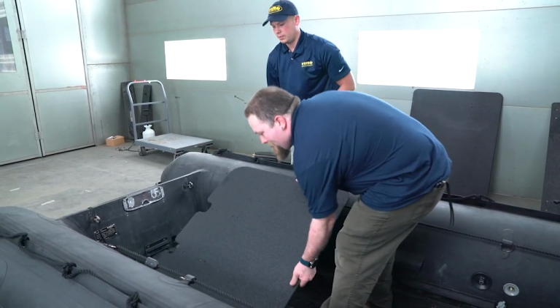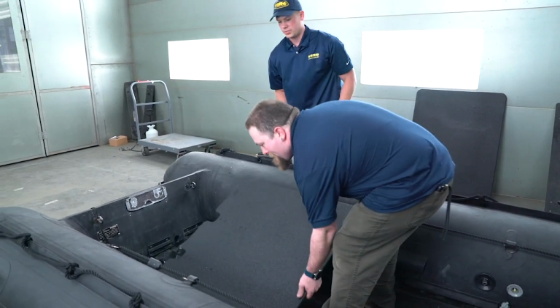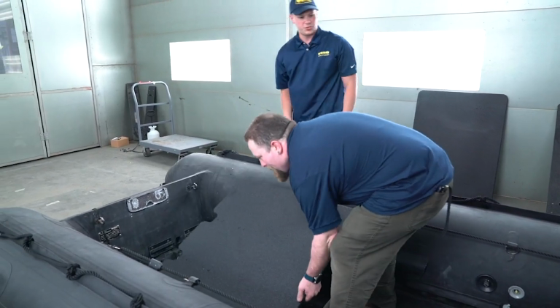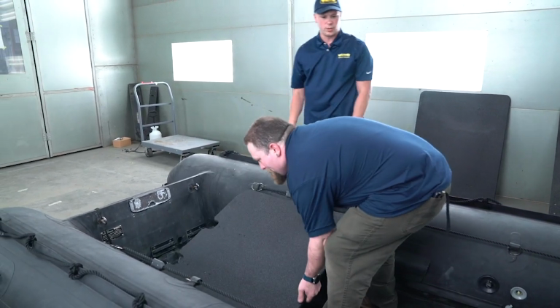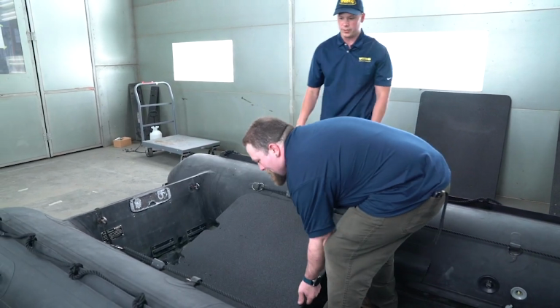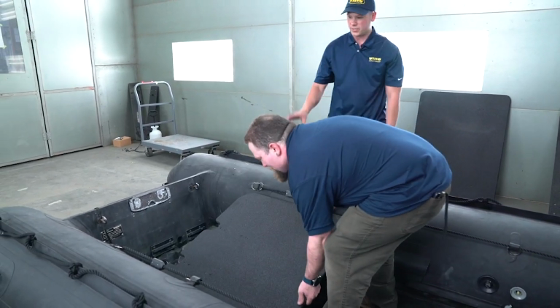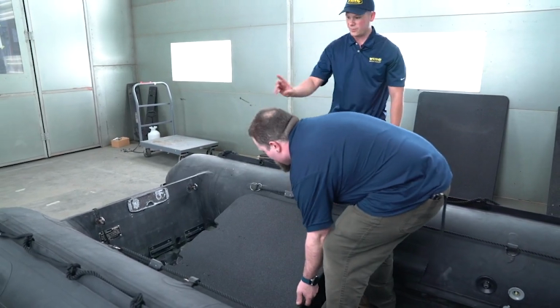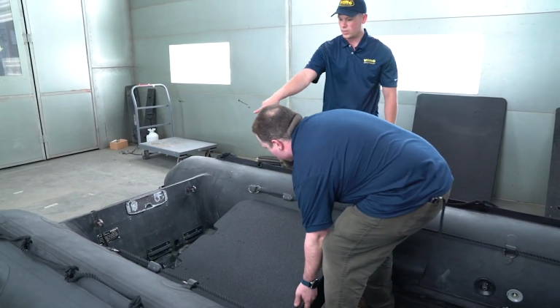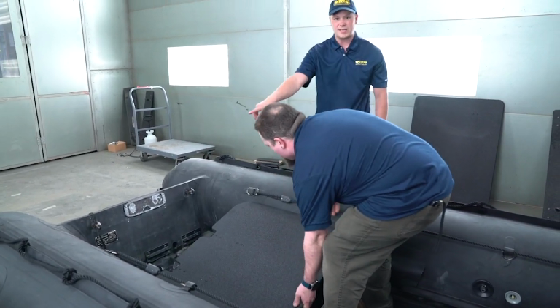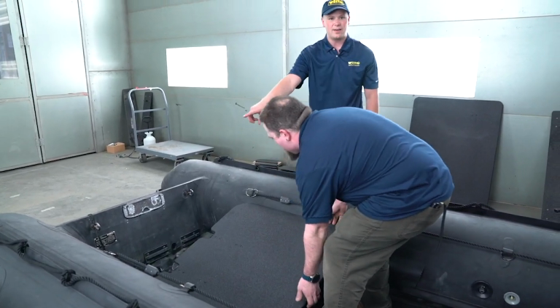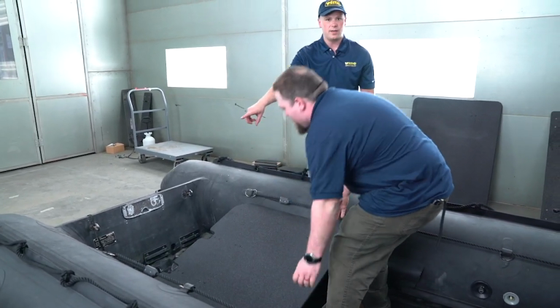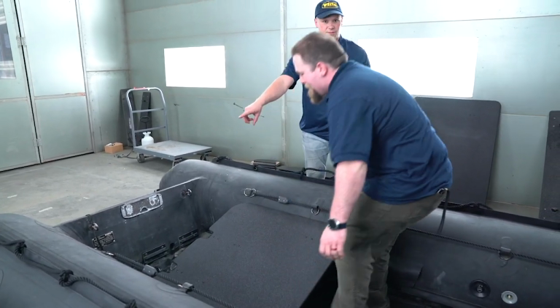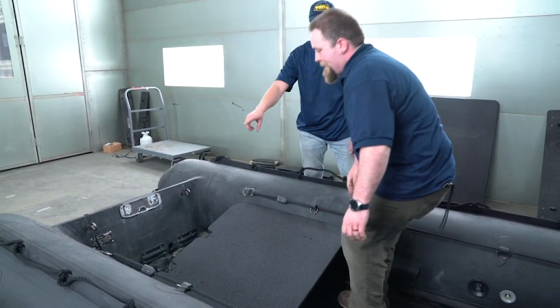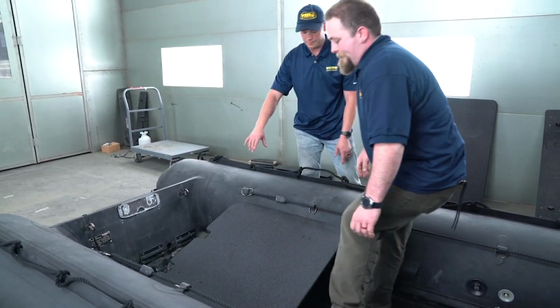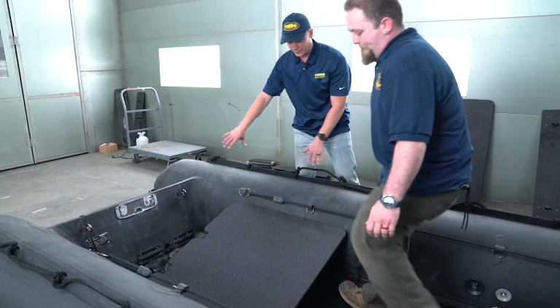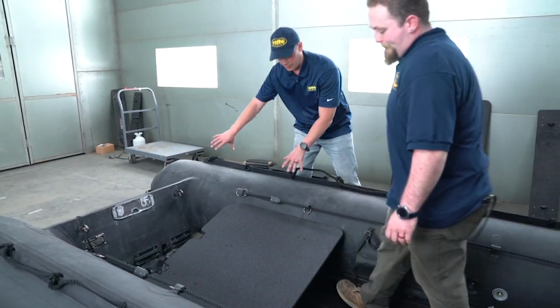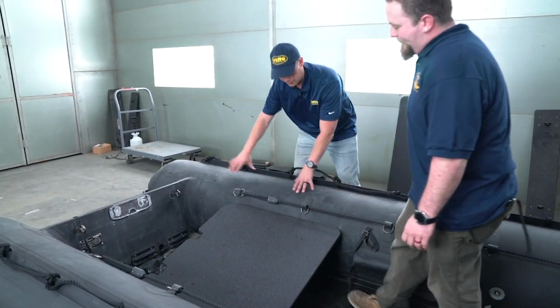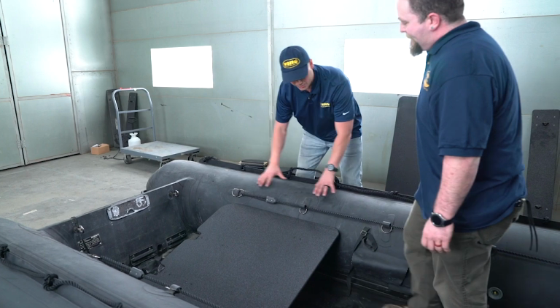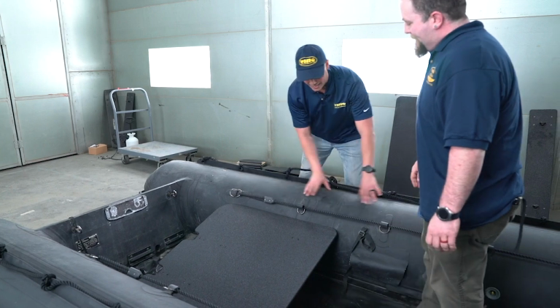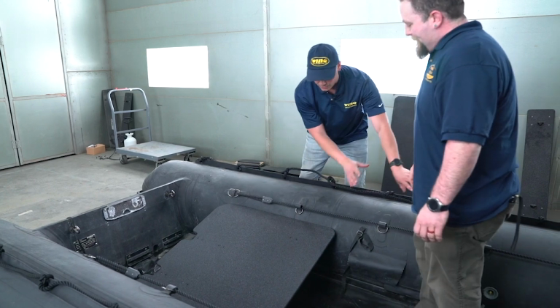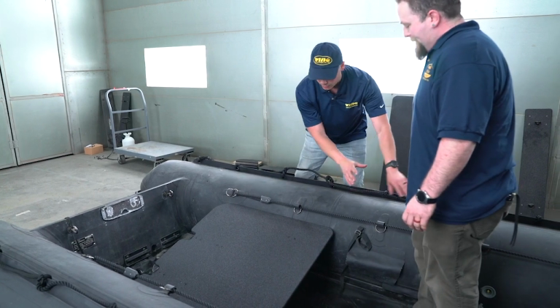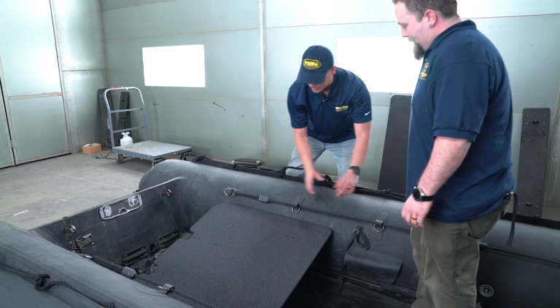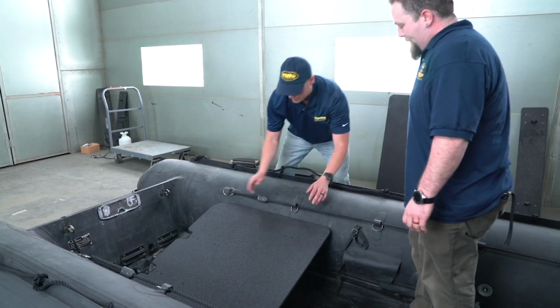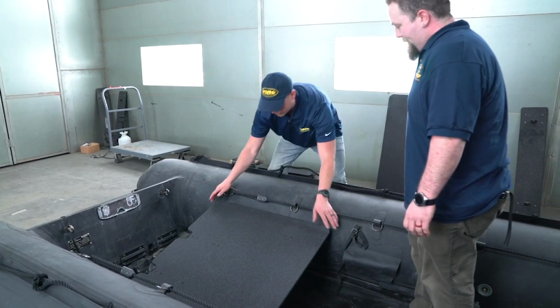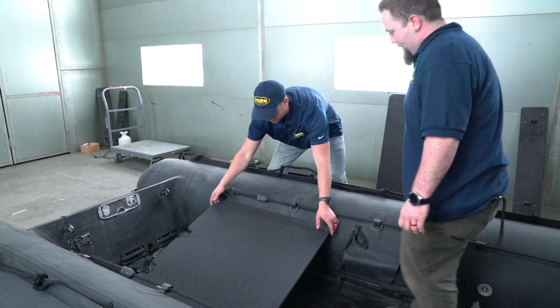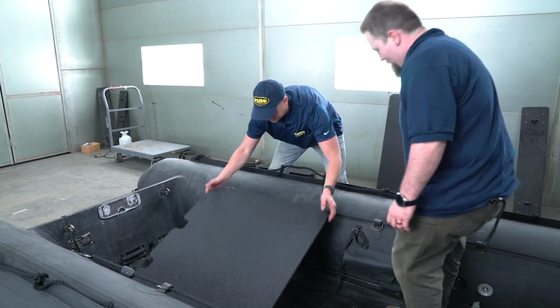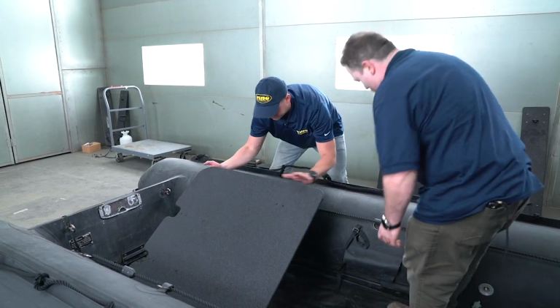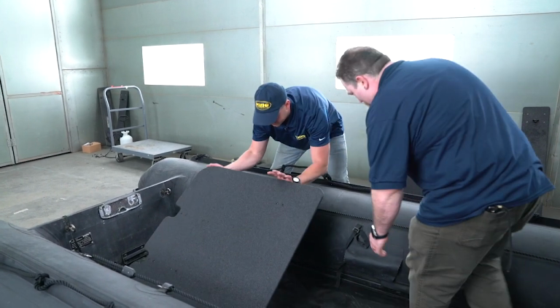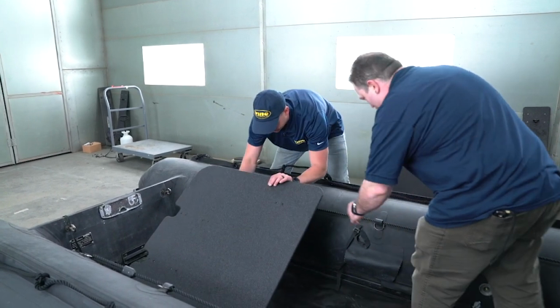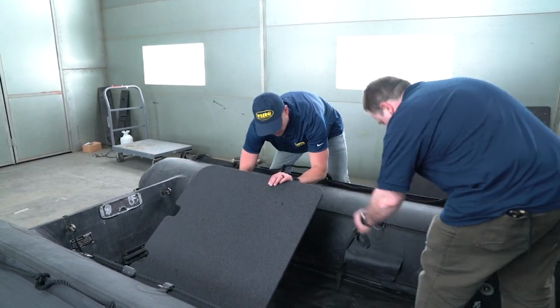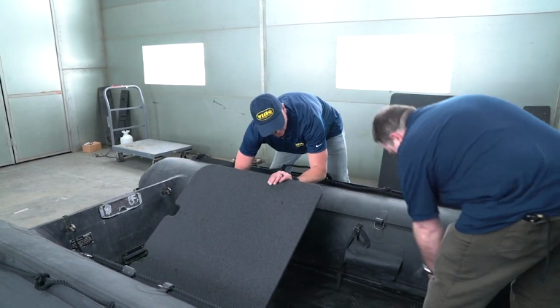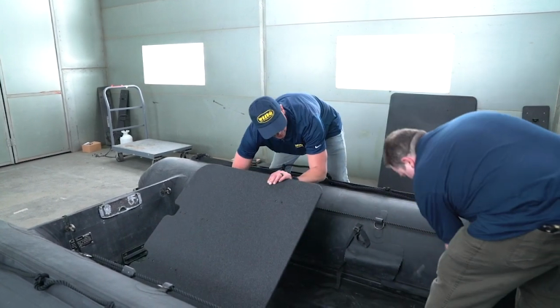What you want to do is leave one side inflated and the other side you want to let some air out. Let's go ahead and do that.